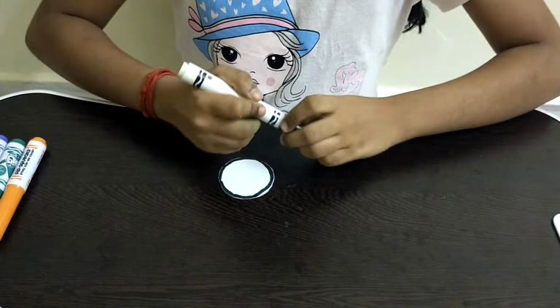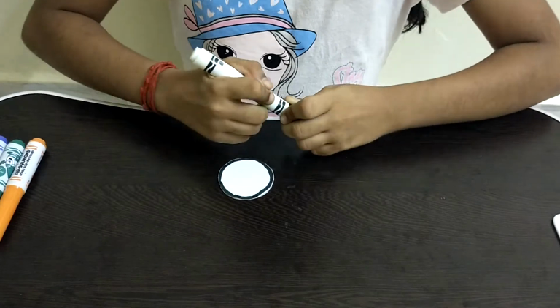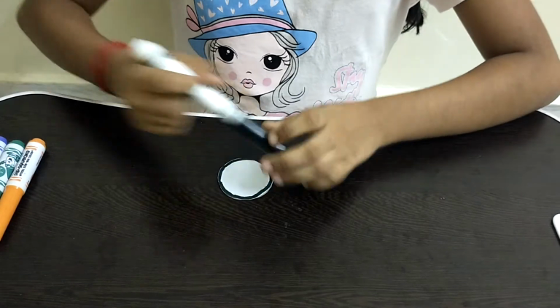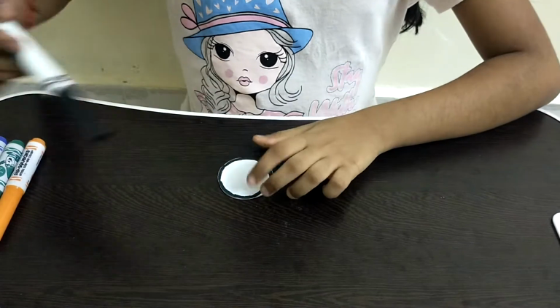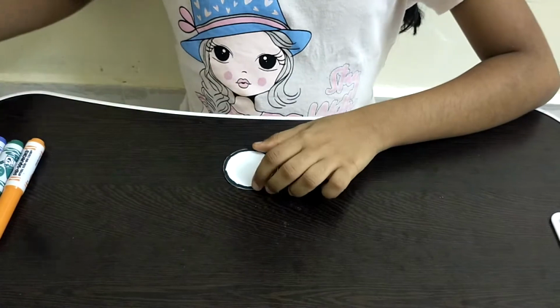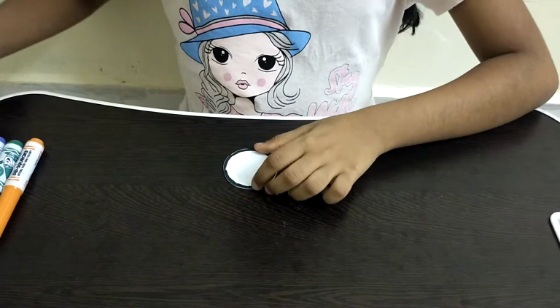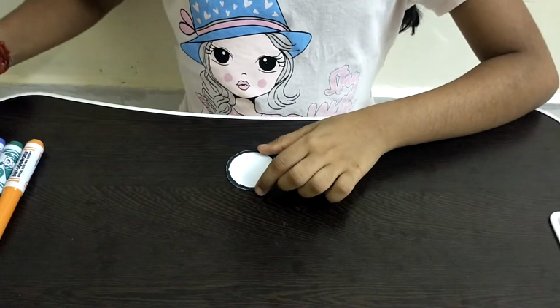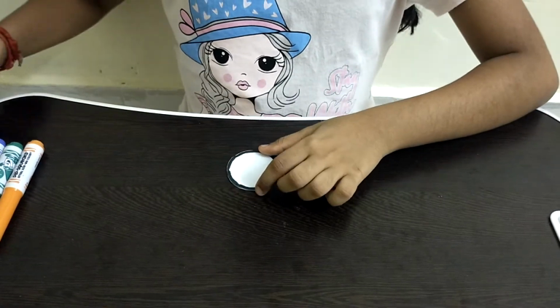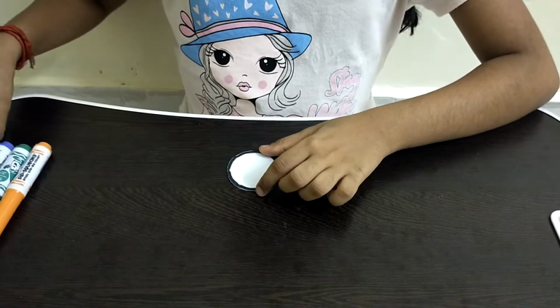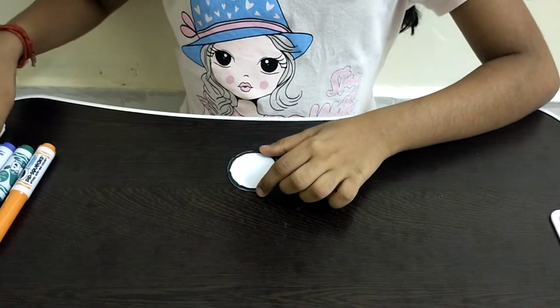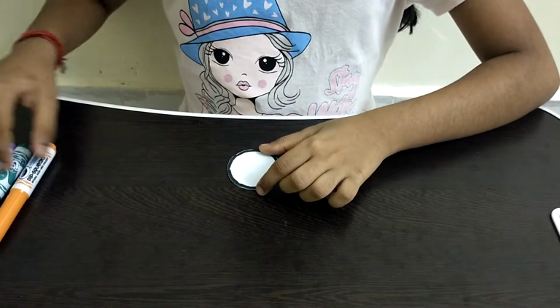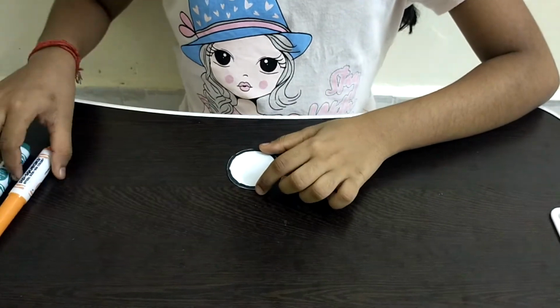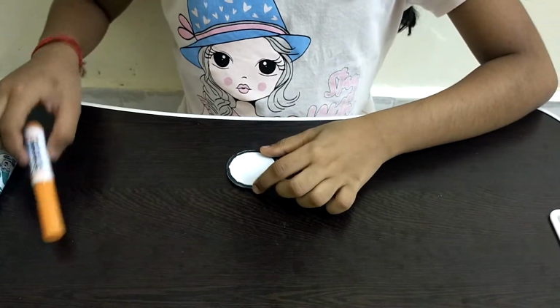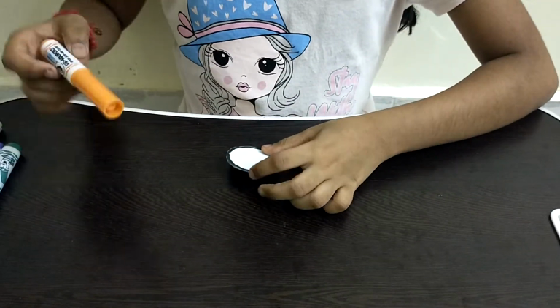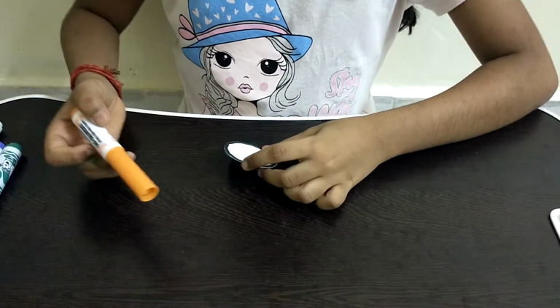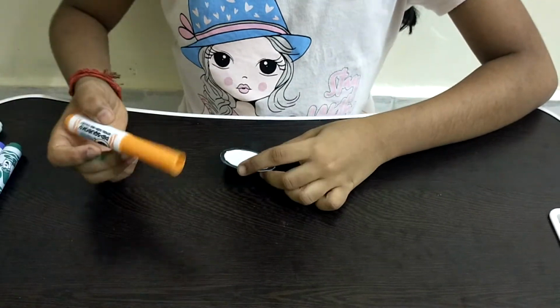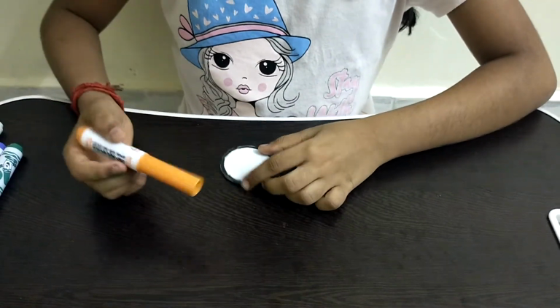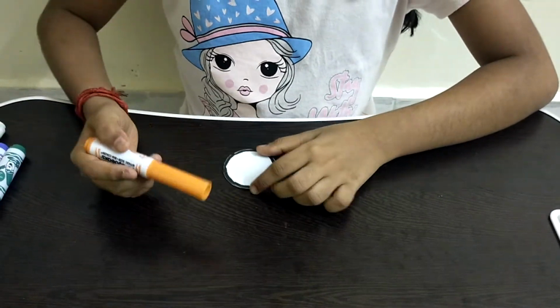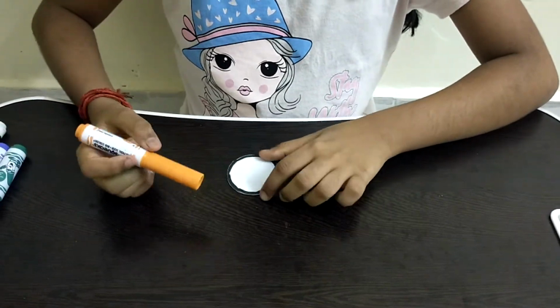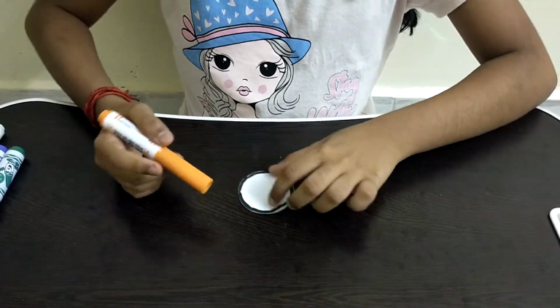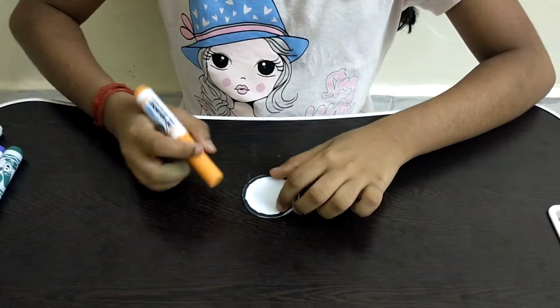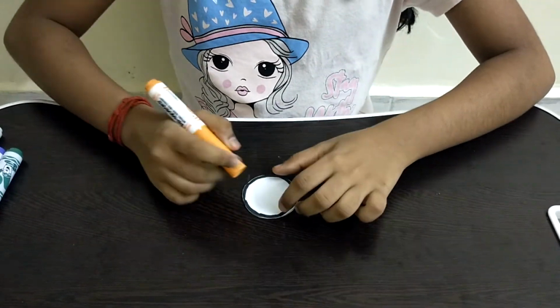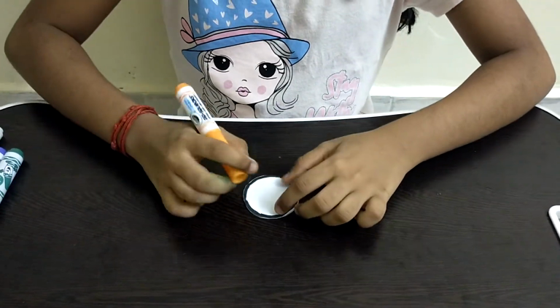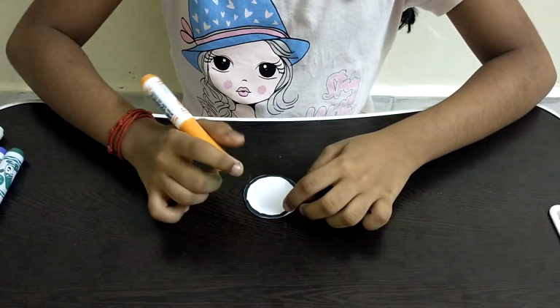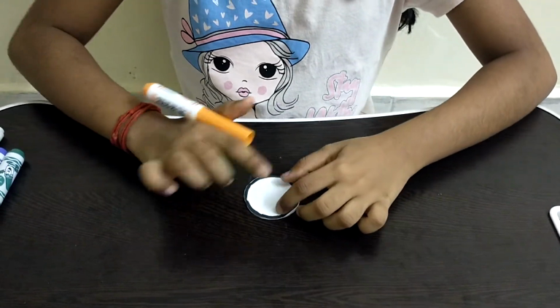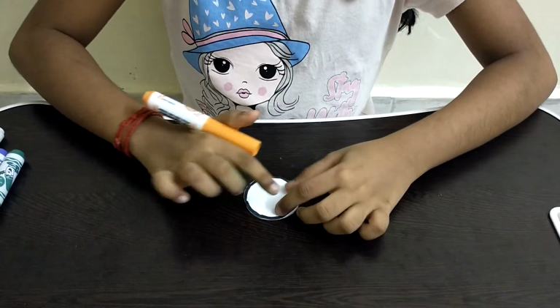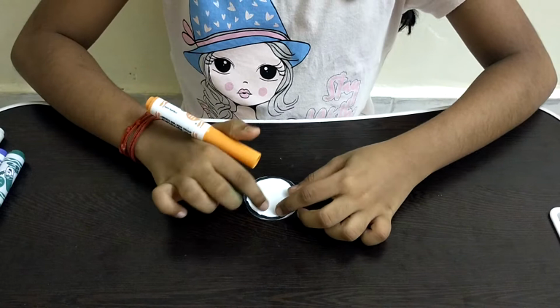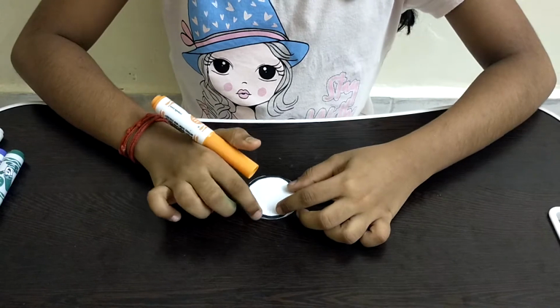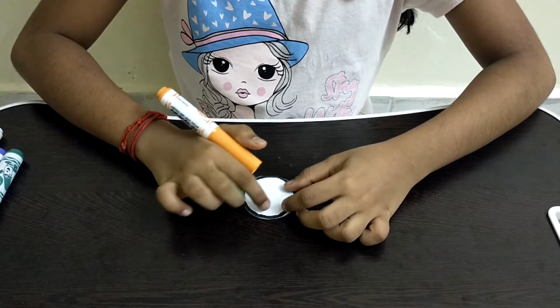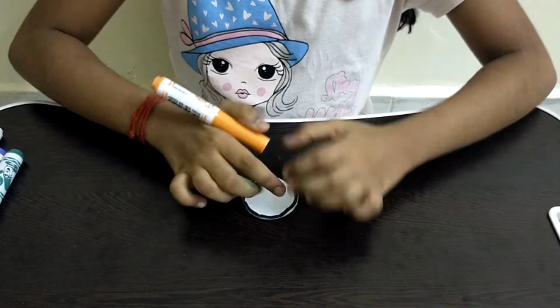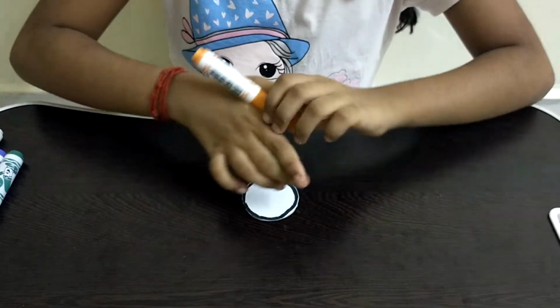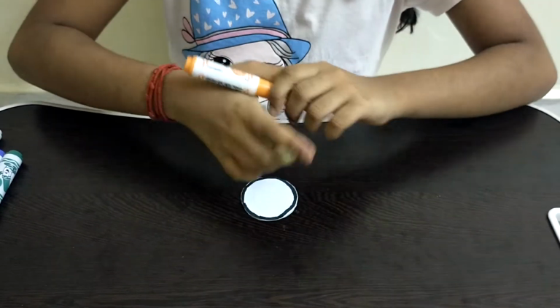After we complete this, we have to take an orange marker and color the top part of the badge.